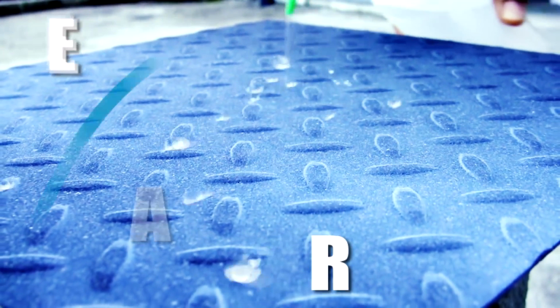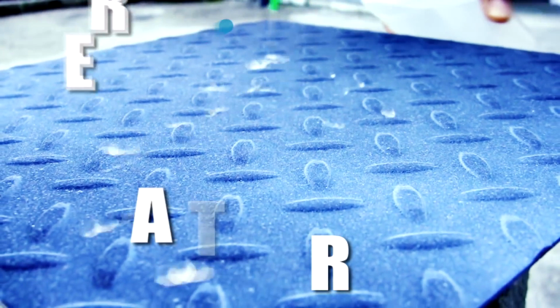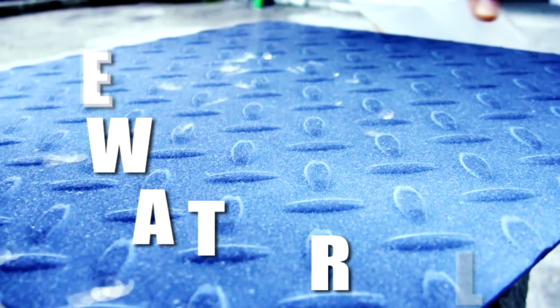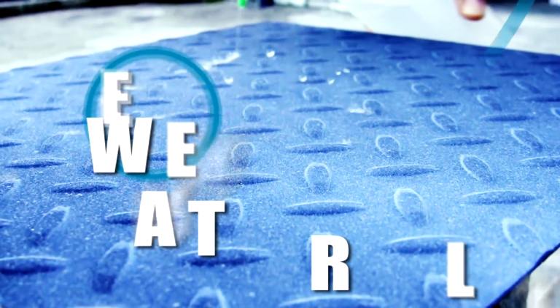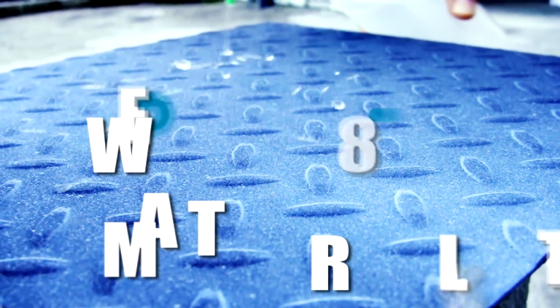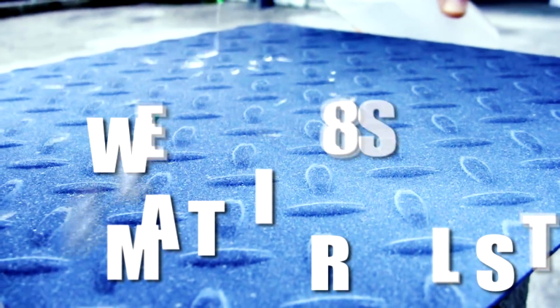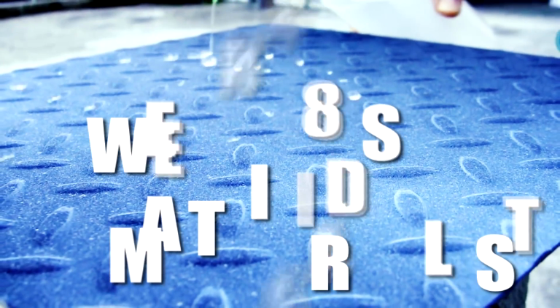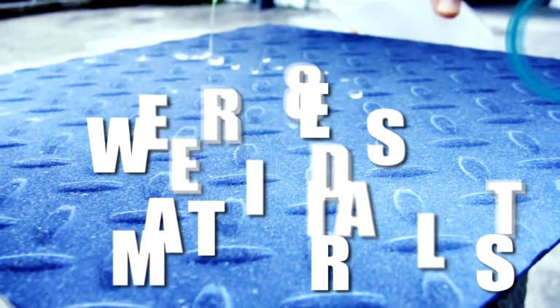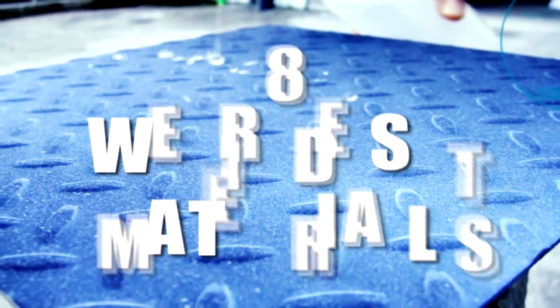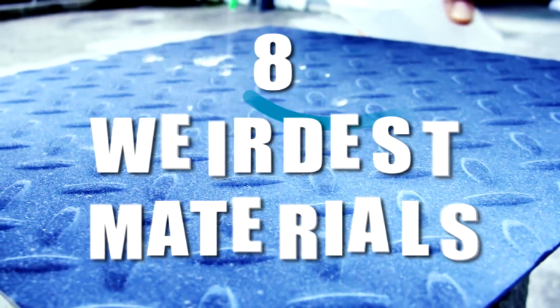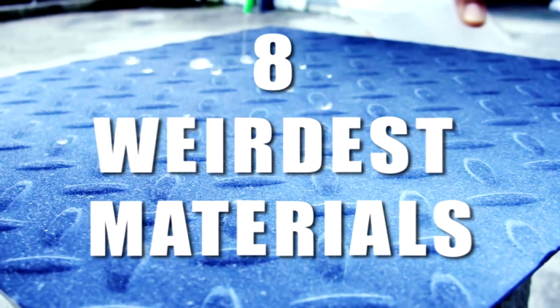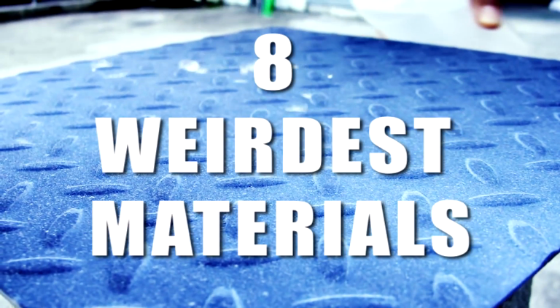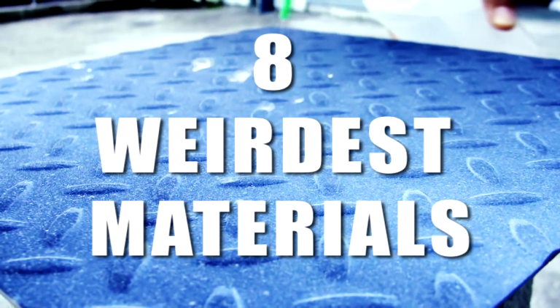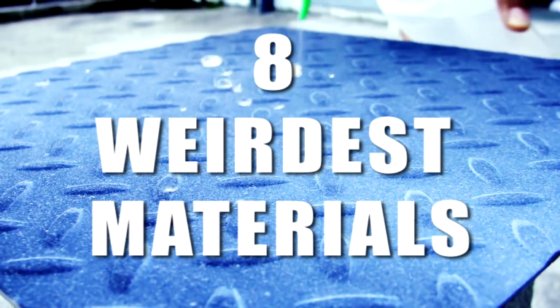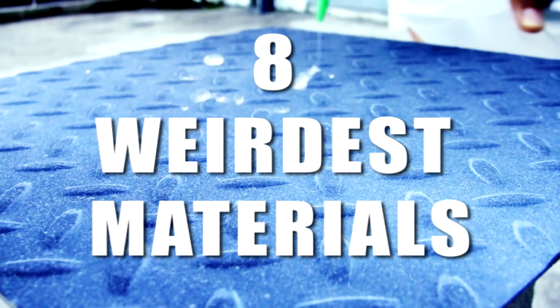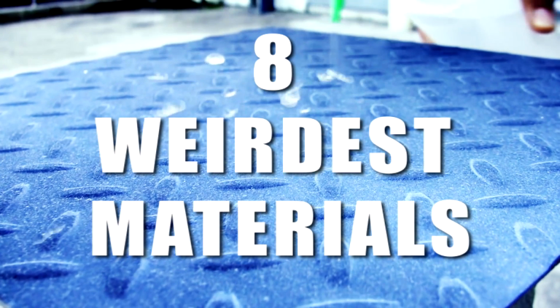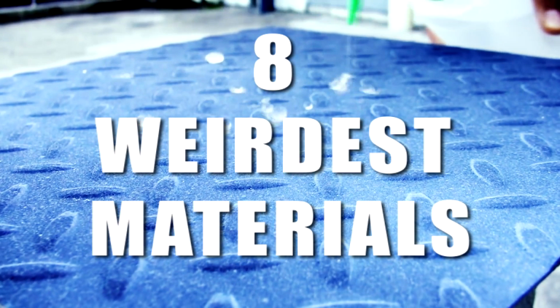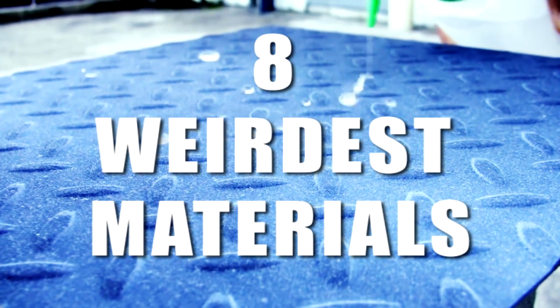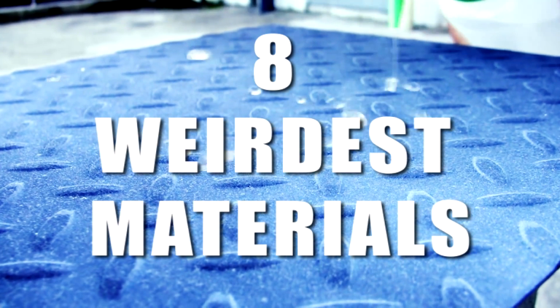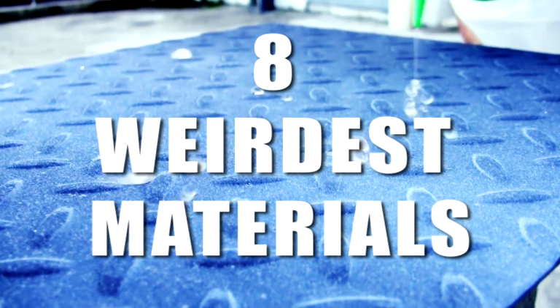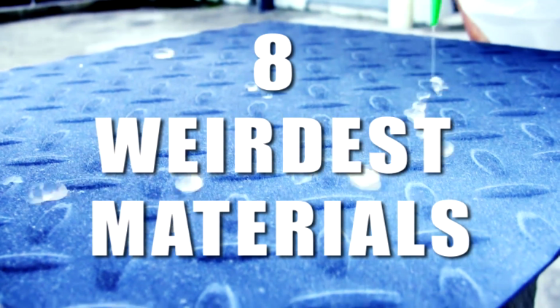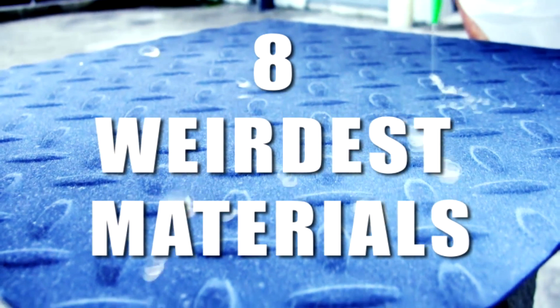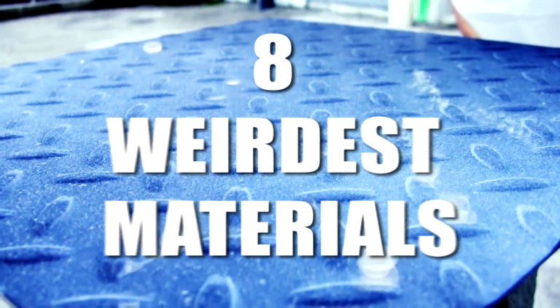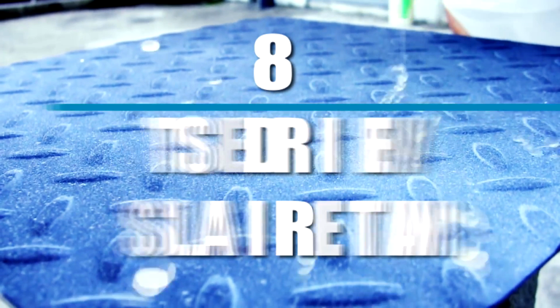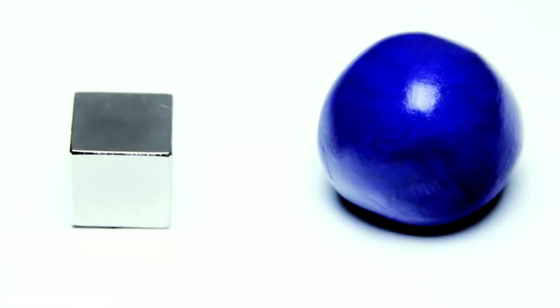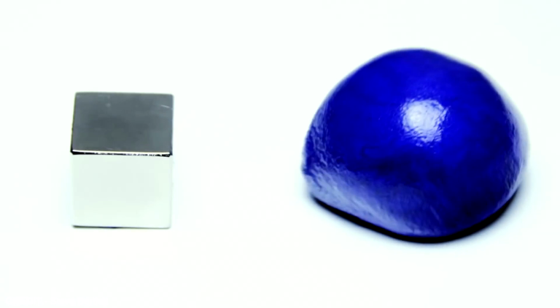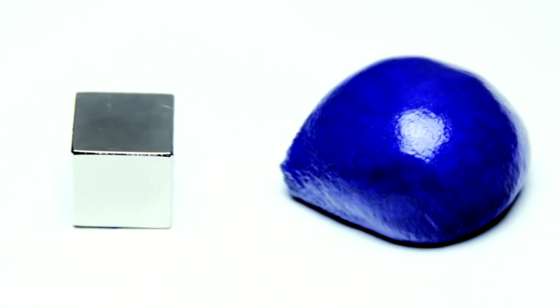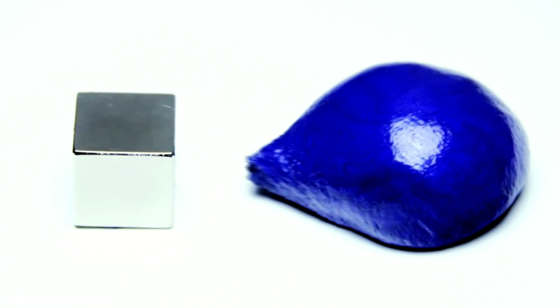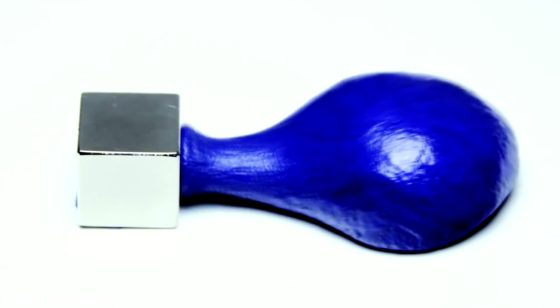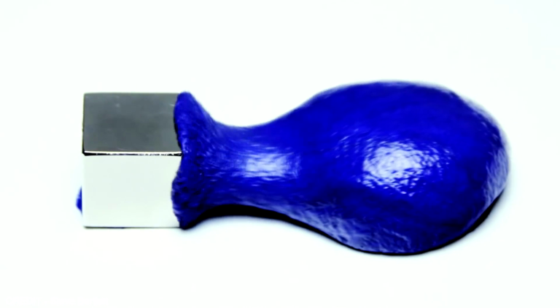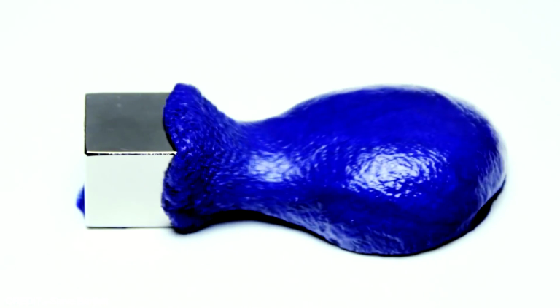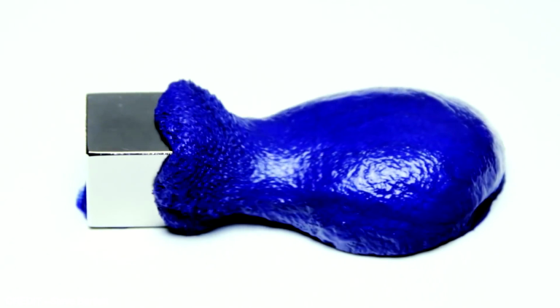TopList presents: 8 Weirdest Materials You Won't Believe Actually Exist.